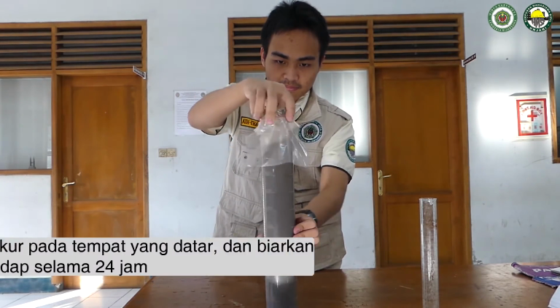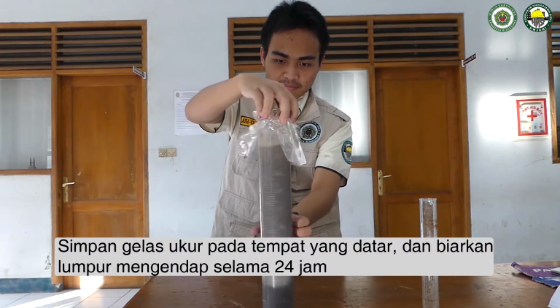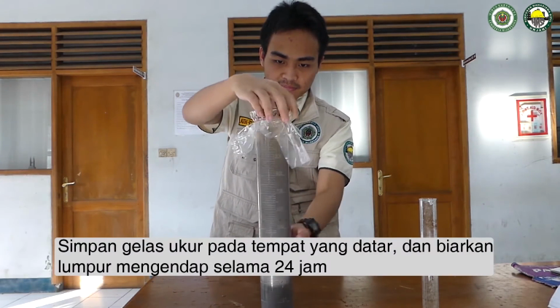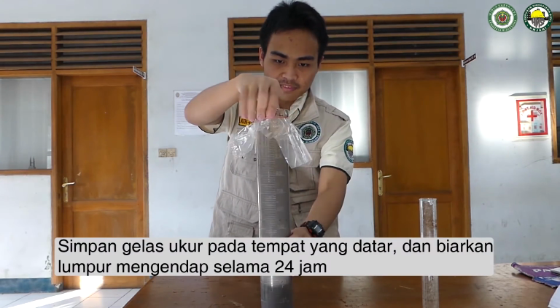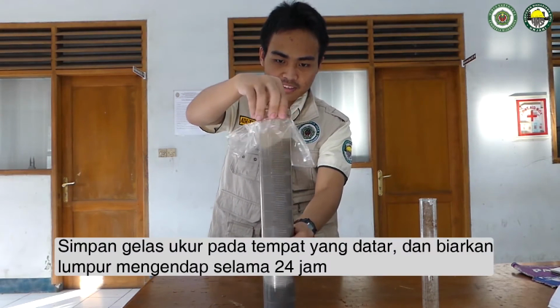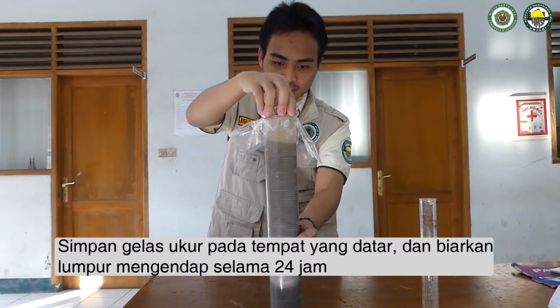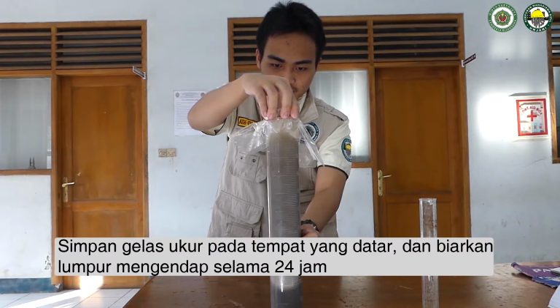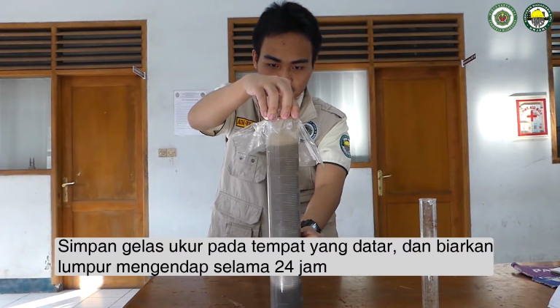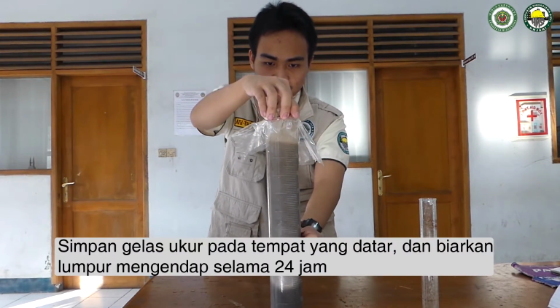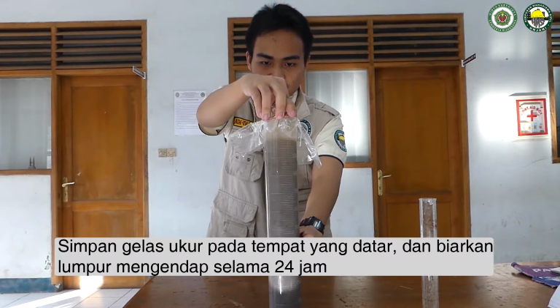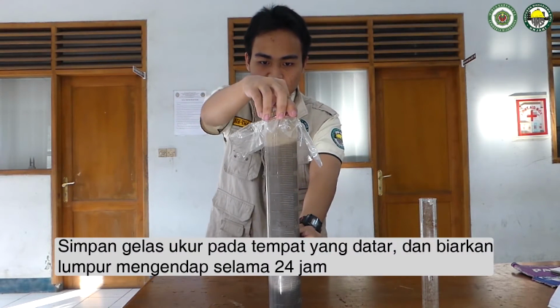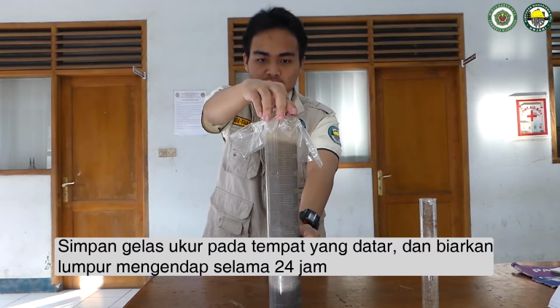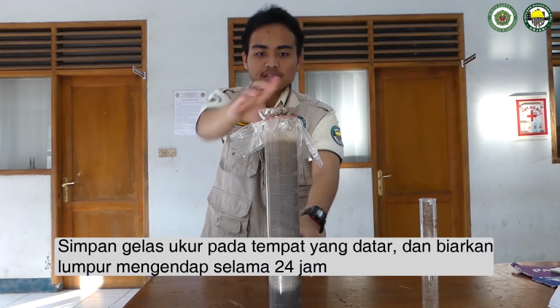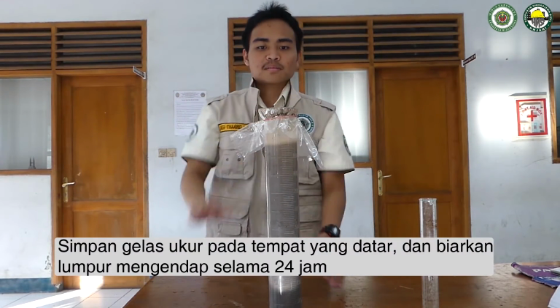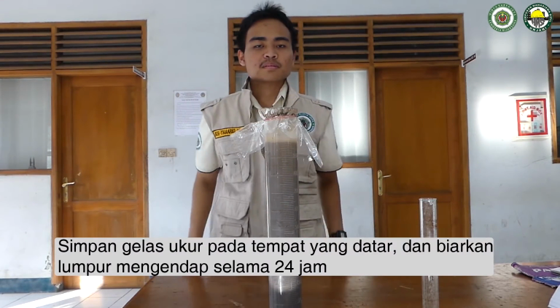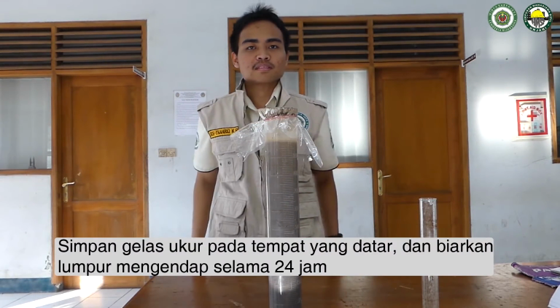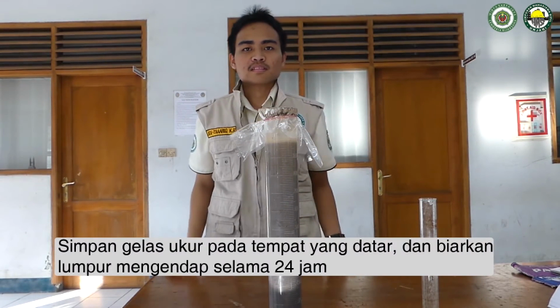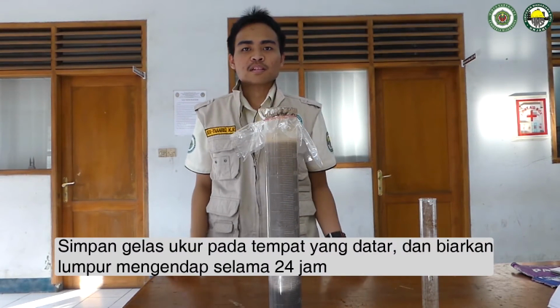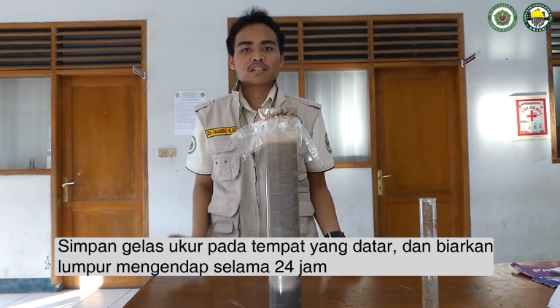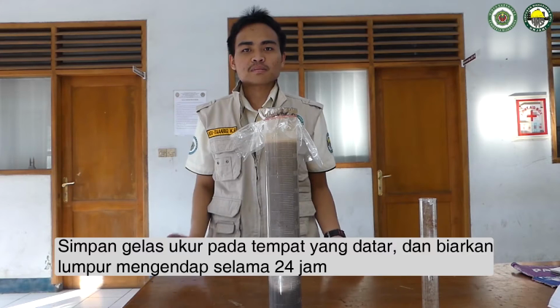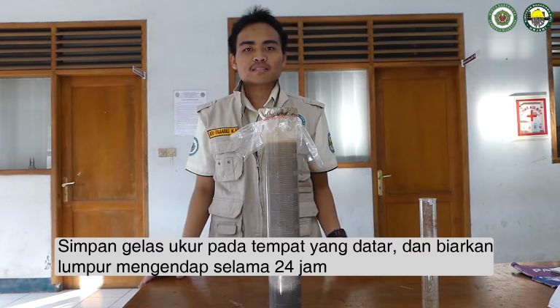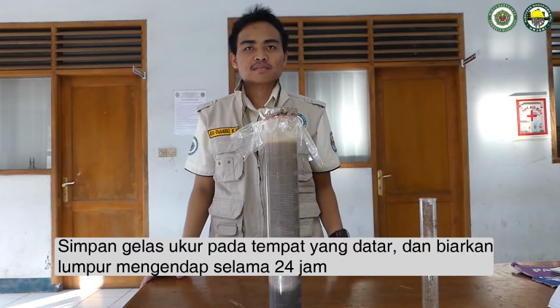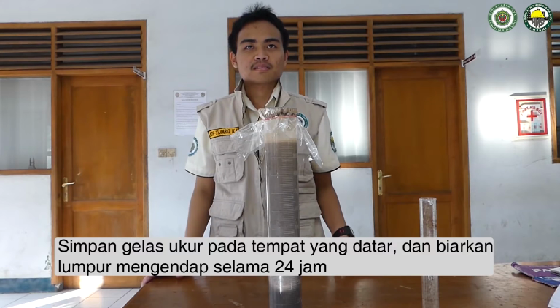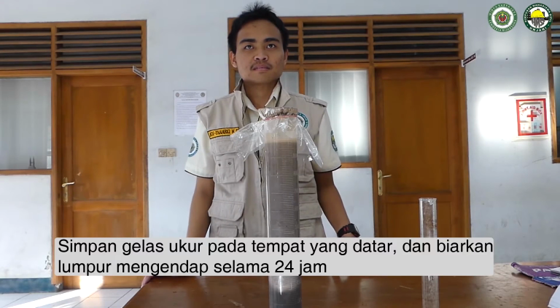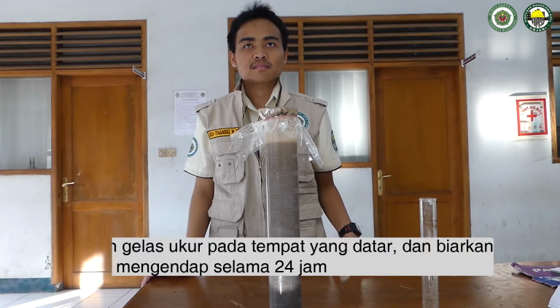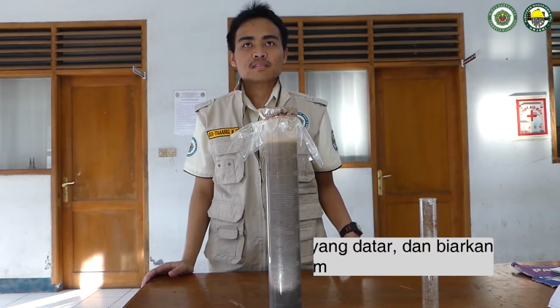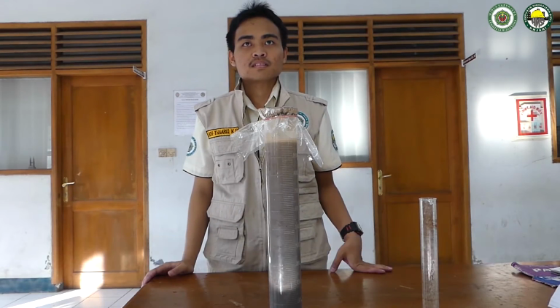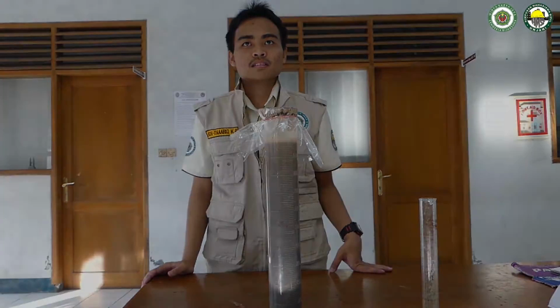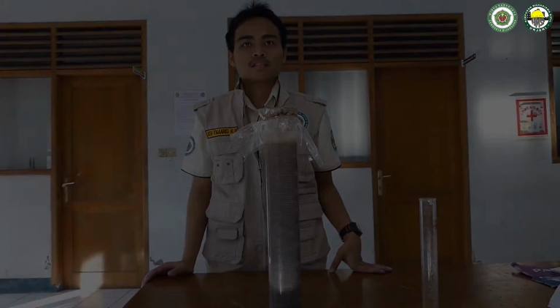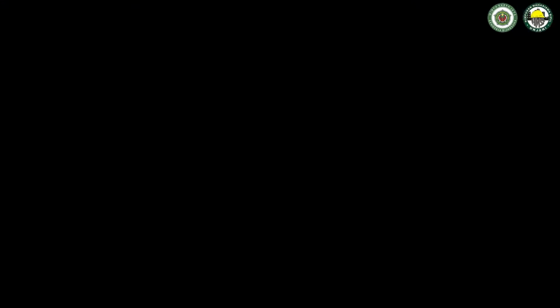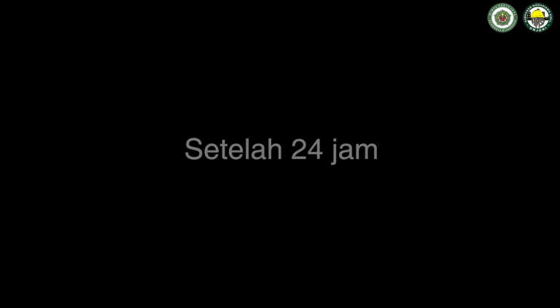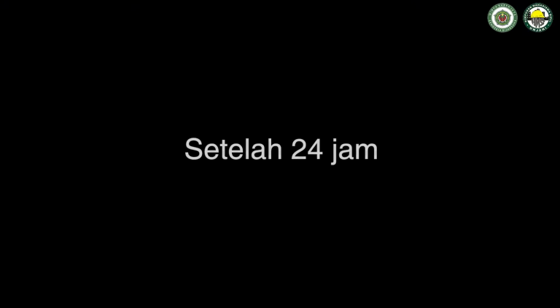Setelah tercampur, simpan gelas ukur pada tempat yang datar dan biarkan lumpur mengendap selama 24 jam.